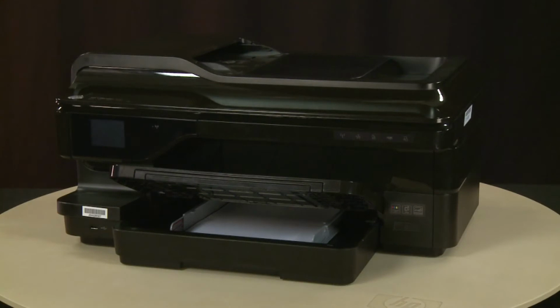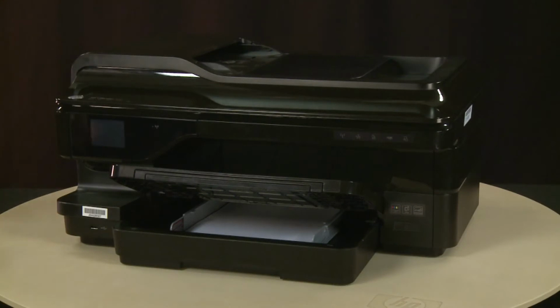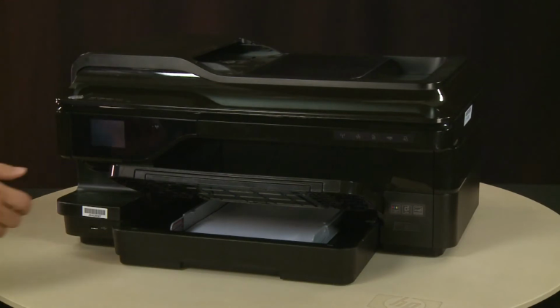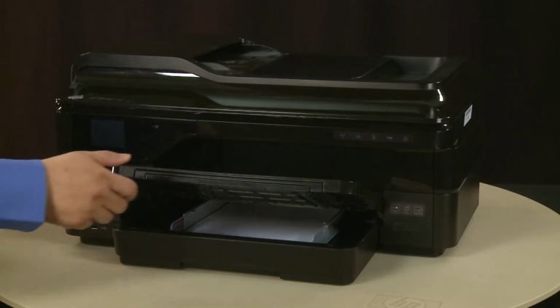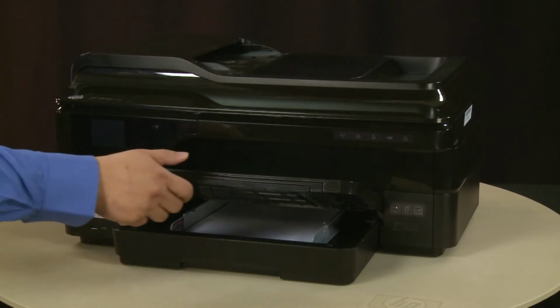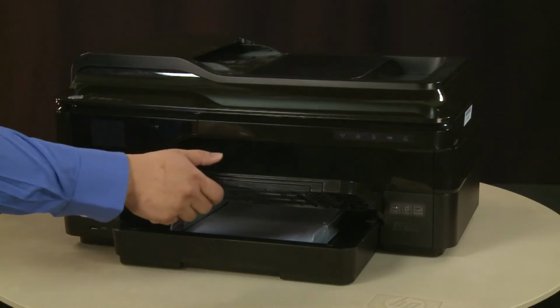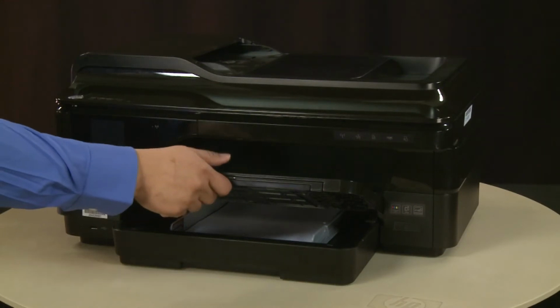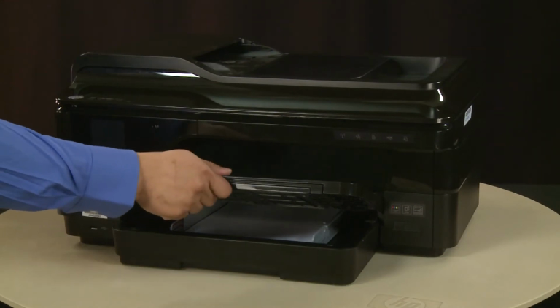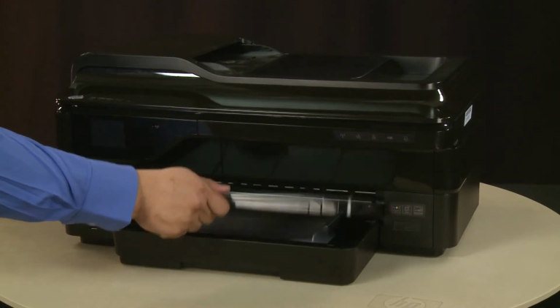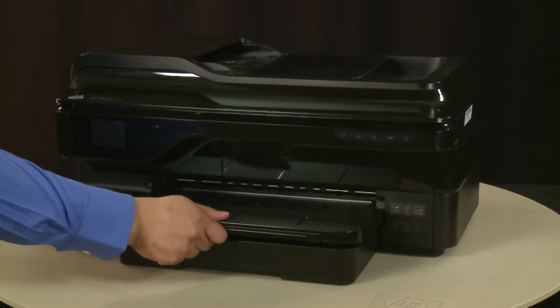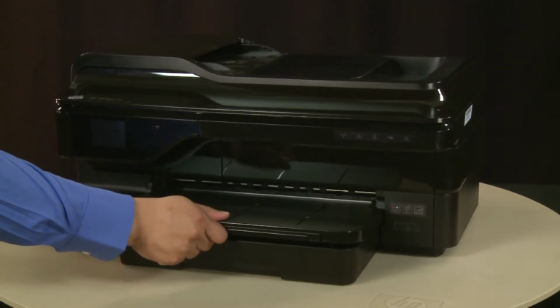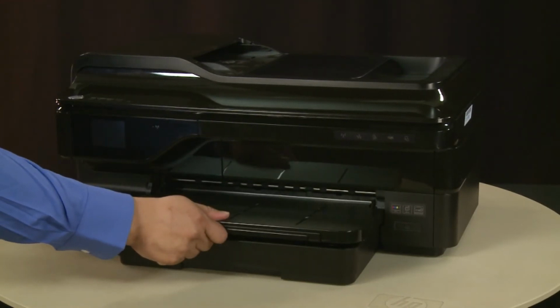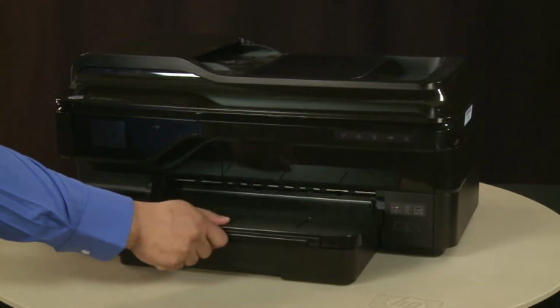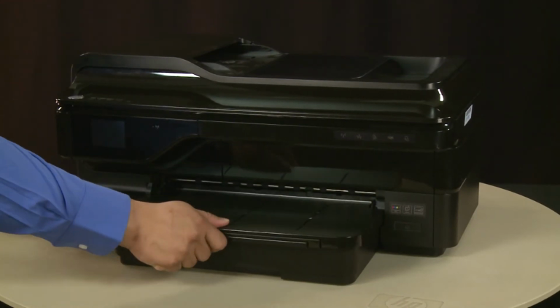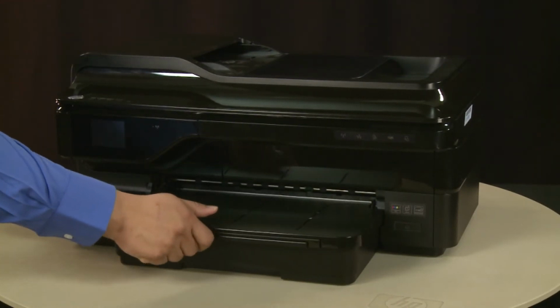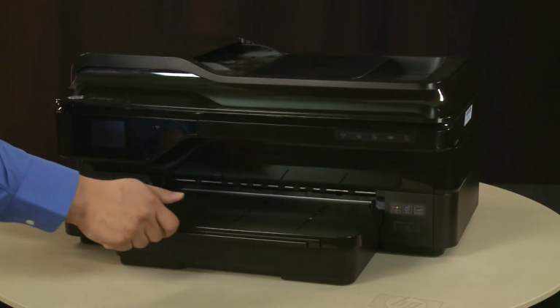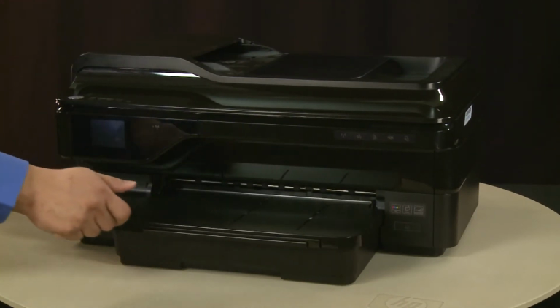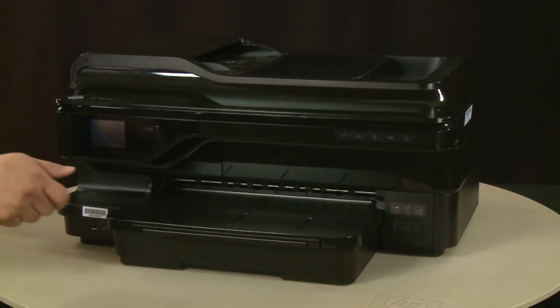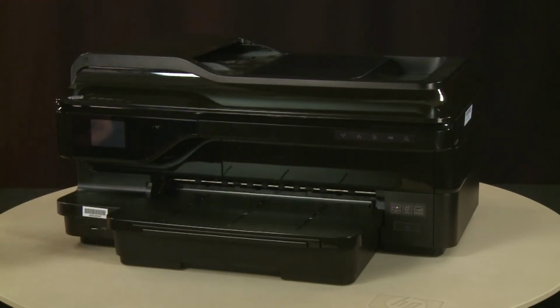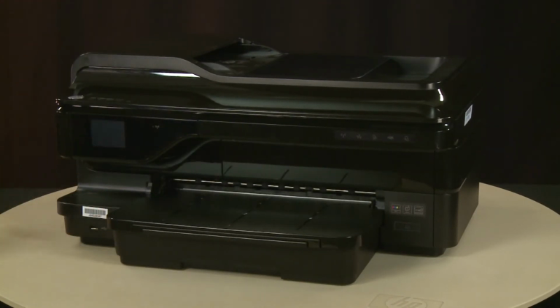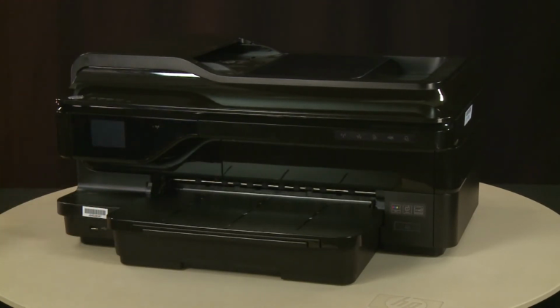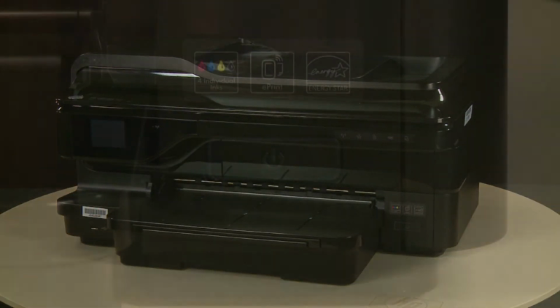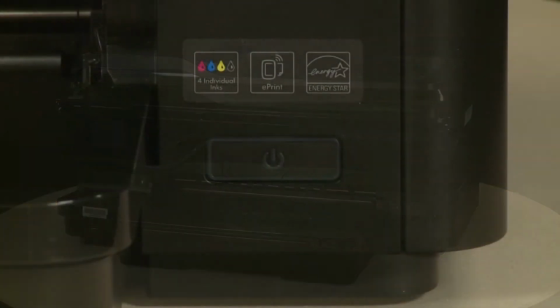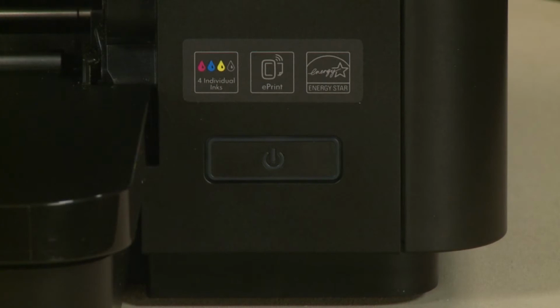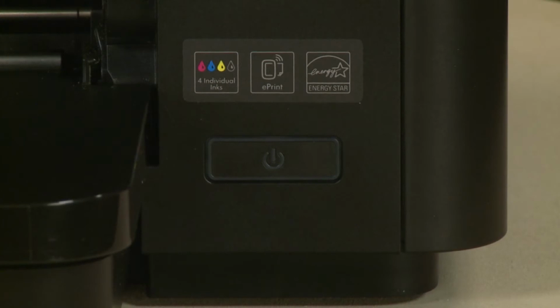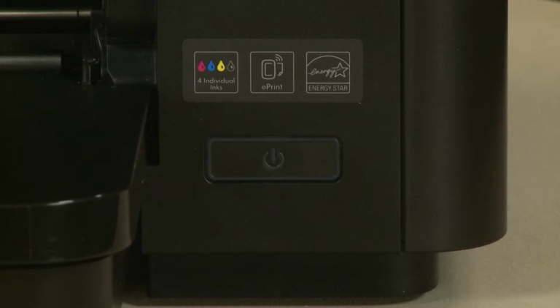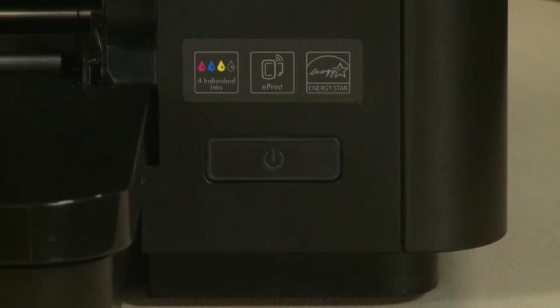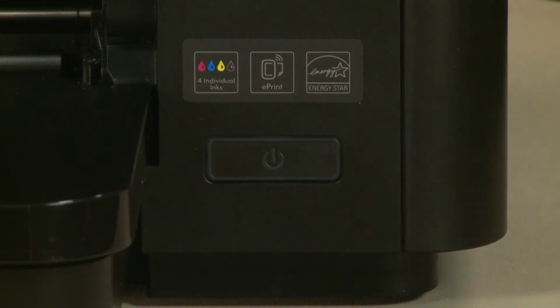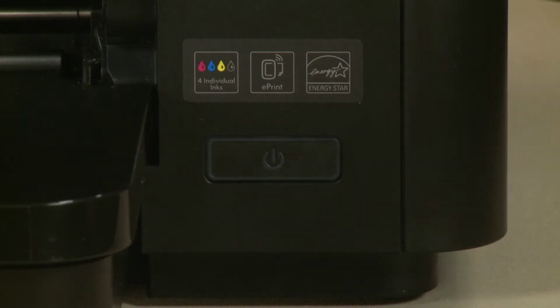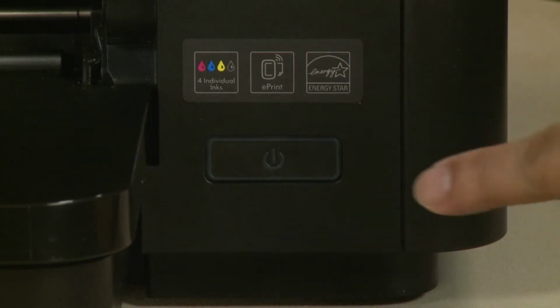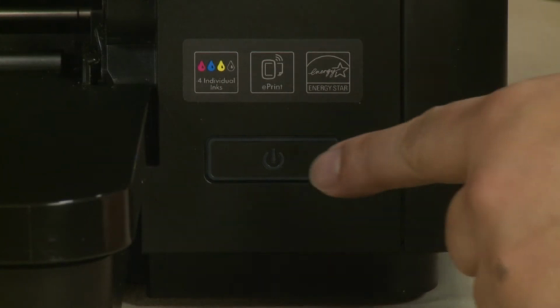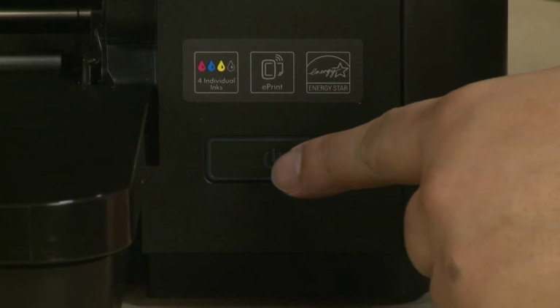Lower the output tray. Press the Power button to turn on the printer.